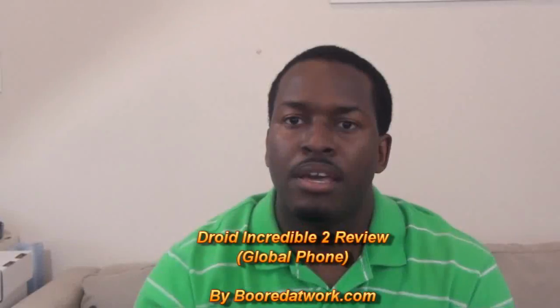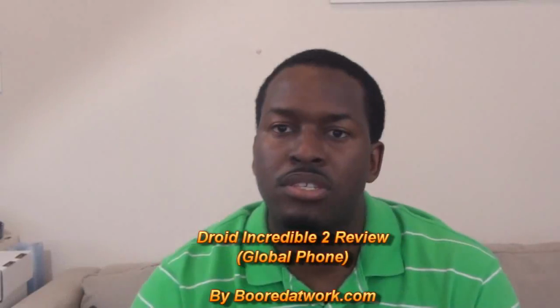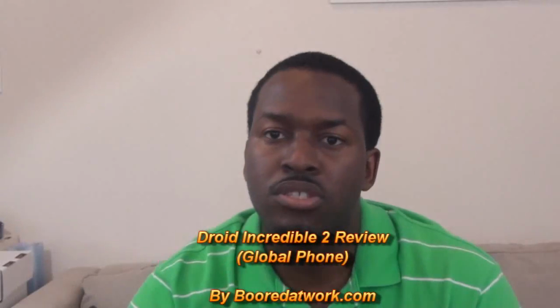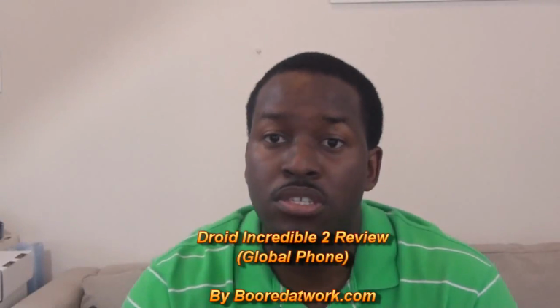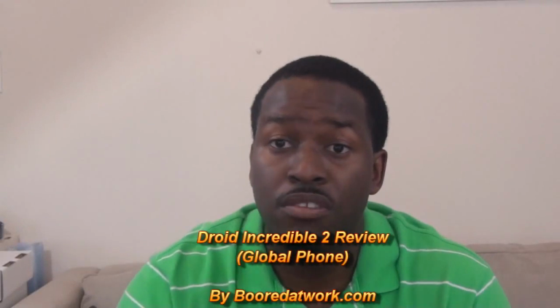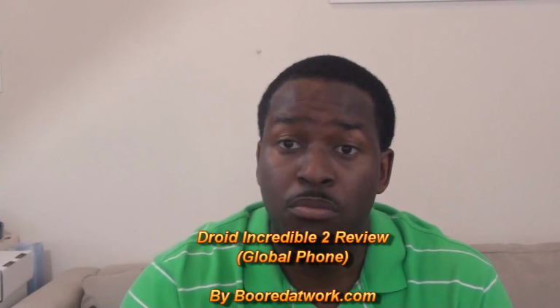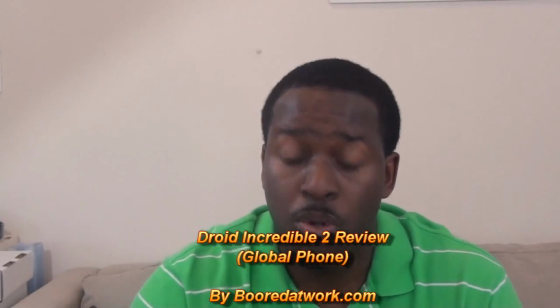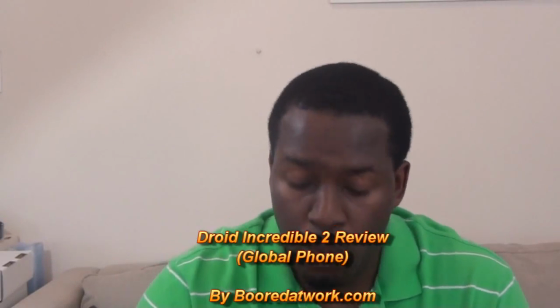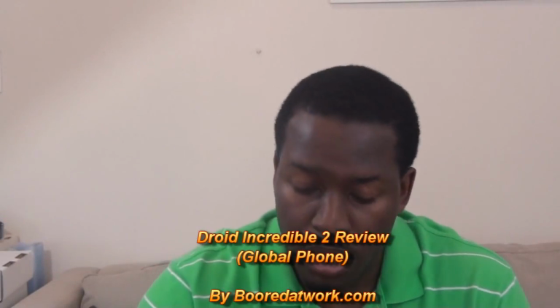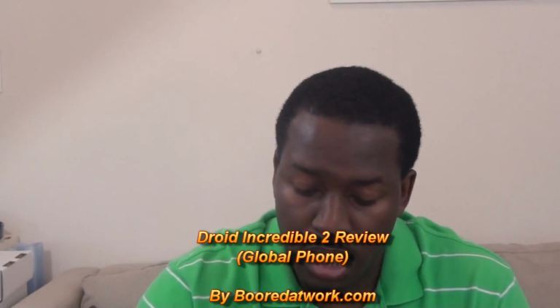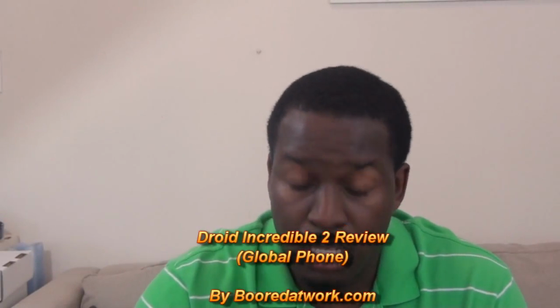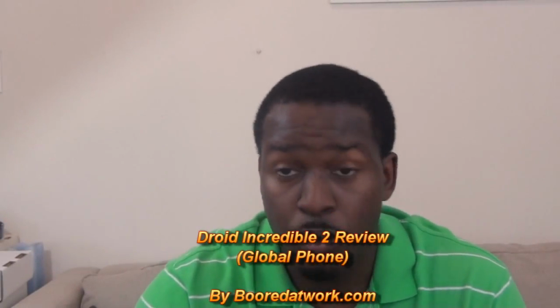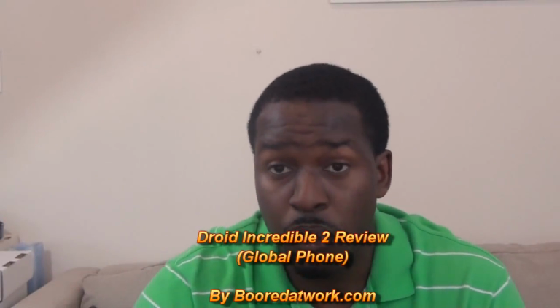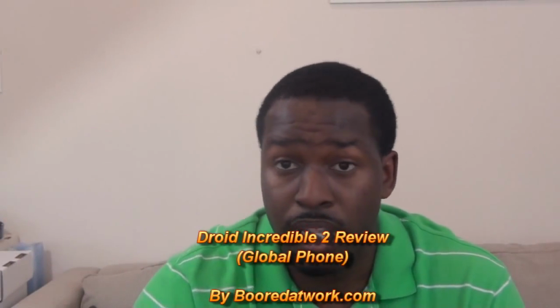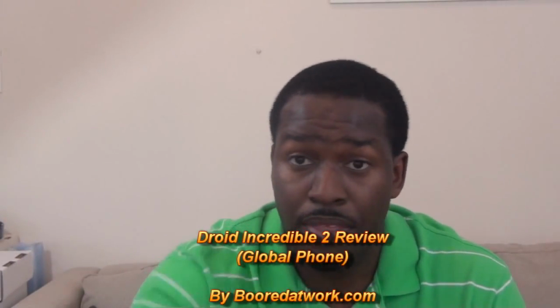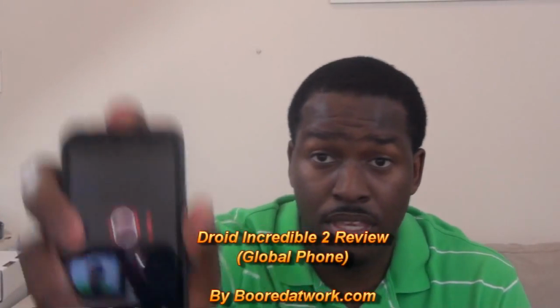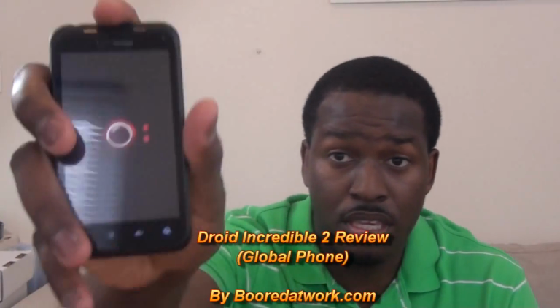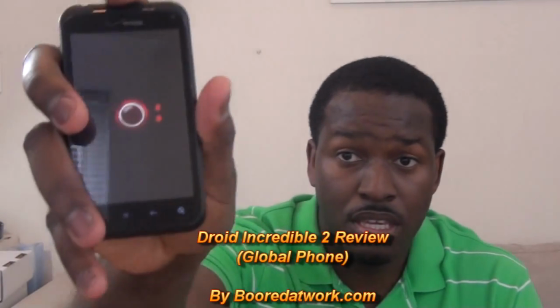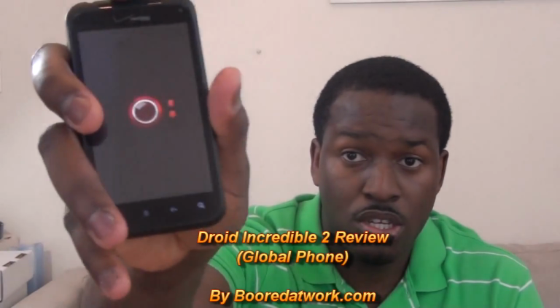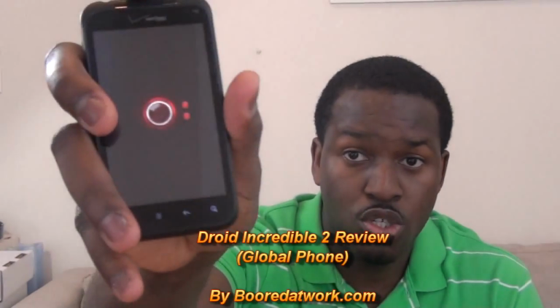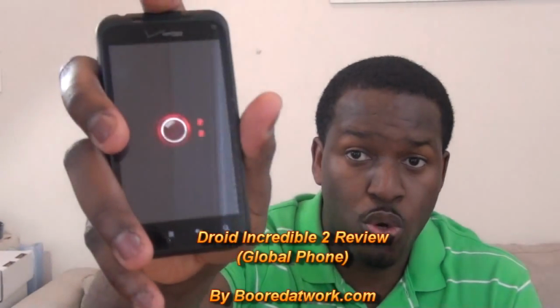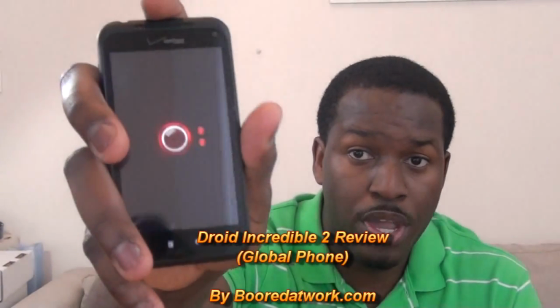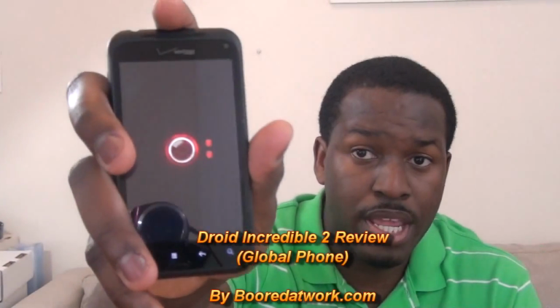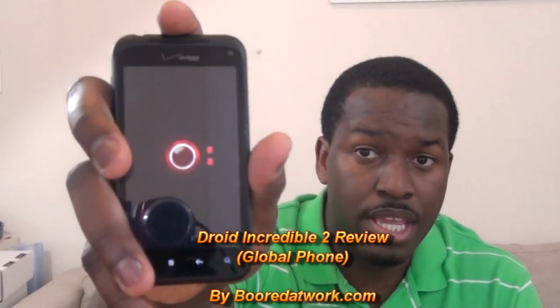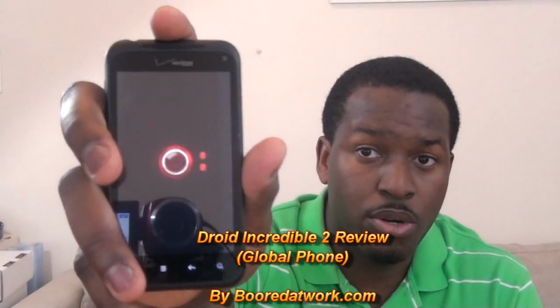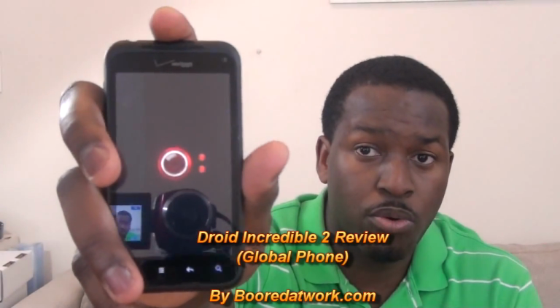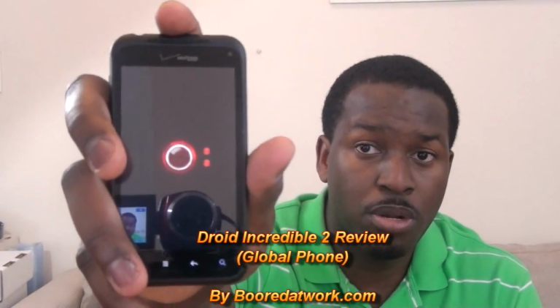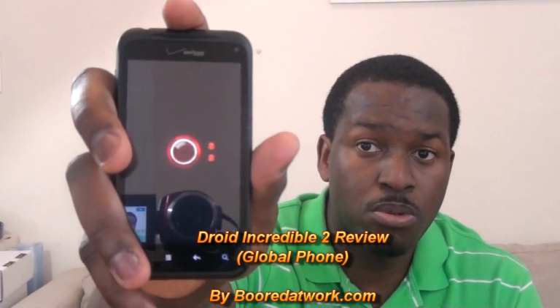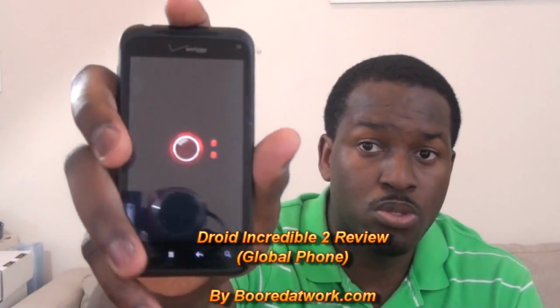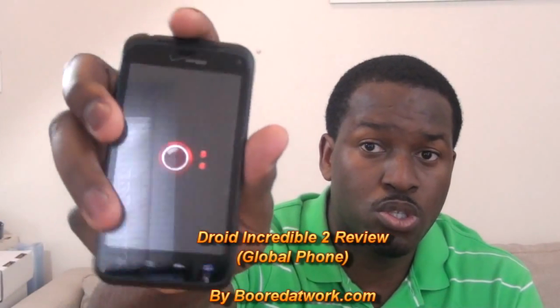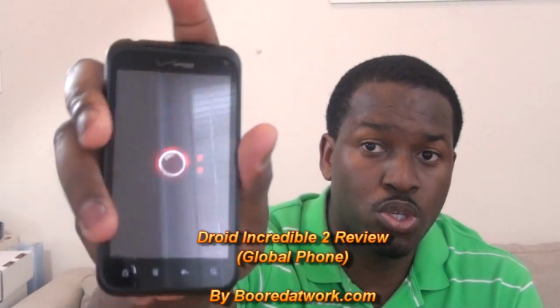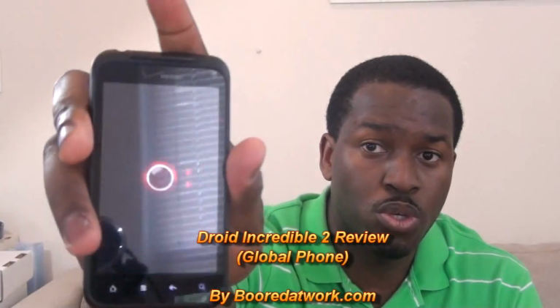Hi, this is Thundee from Board of Work, and today we'll be looking at the Droid Incredible 2.